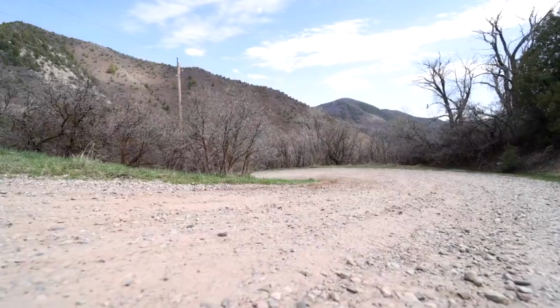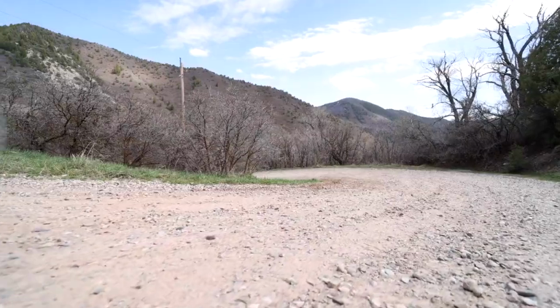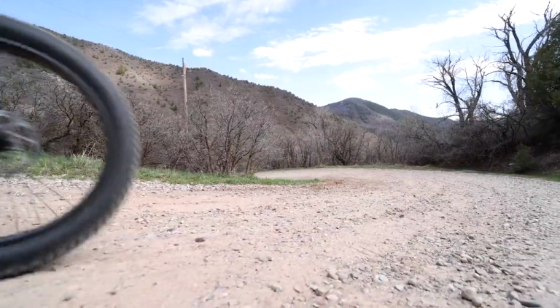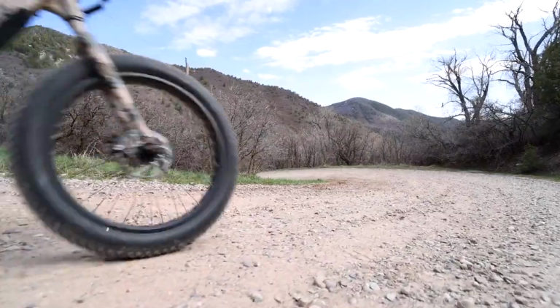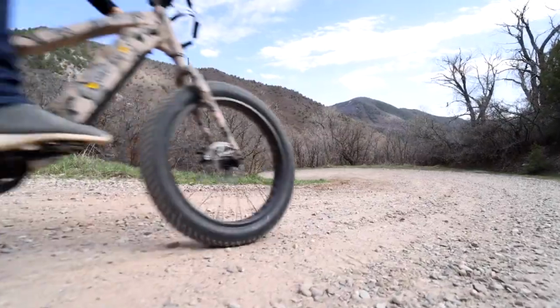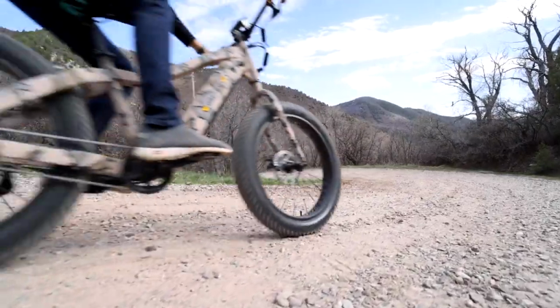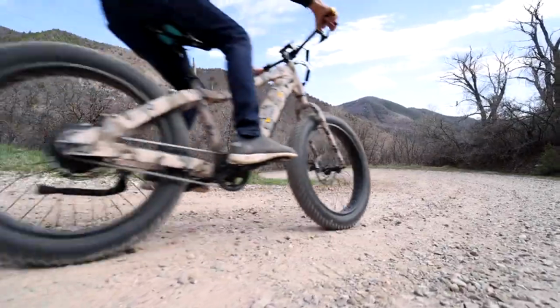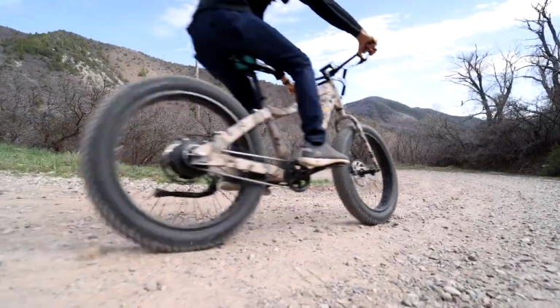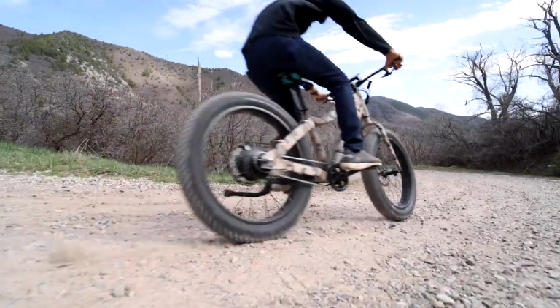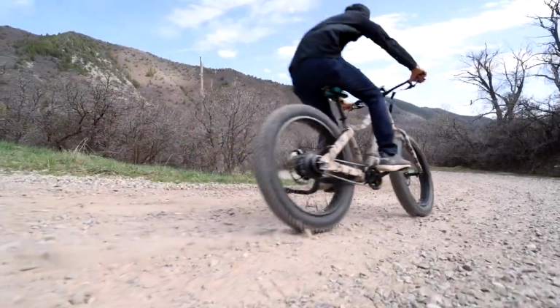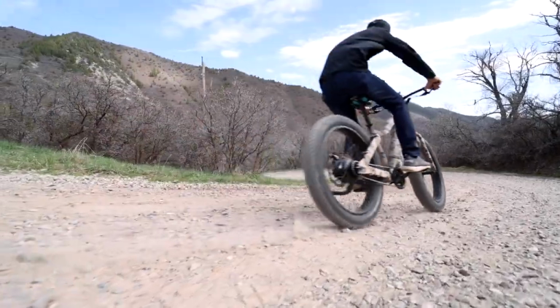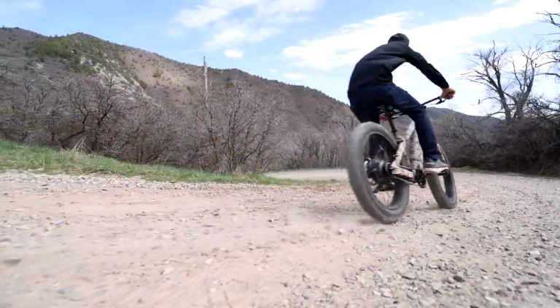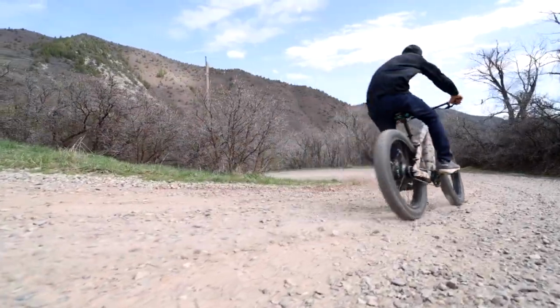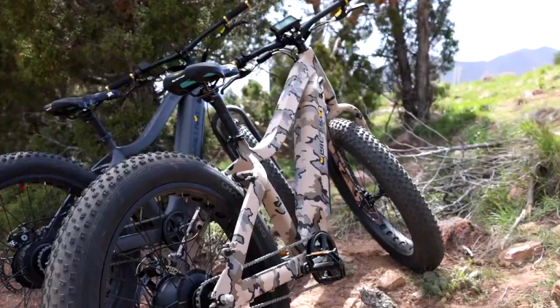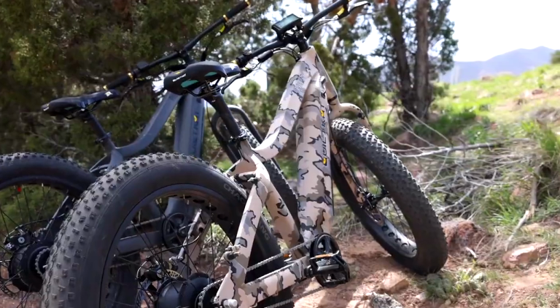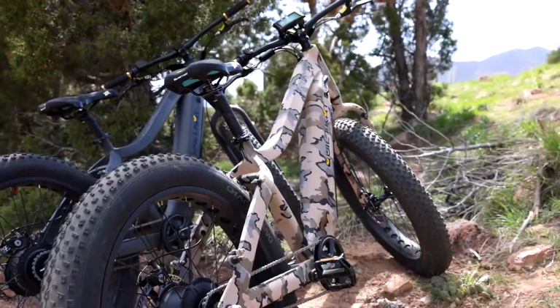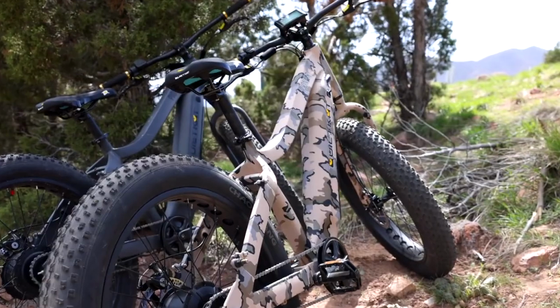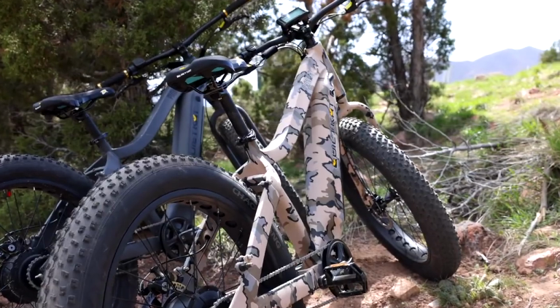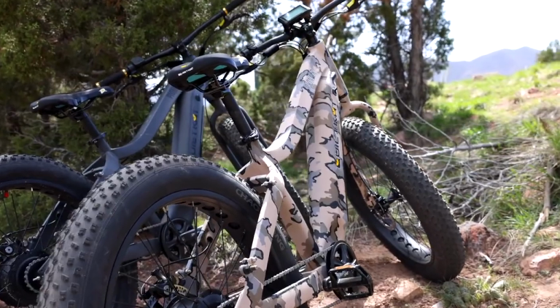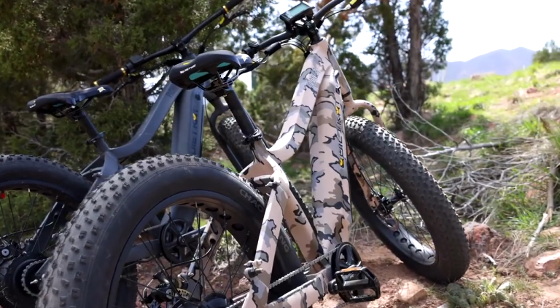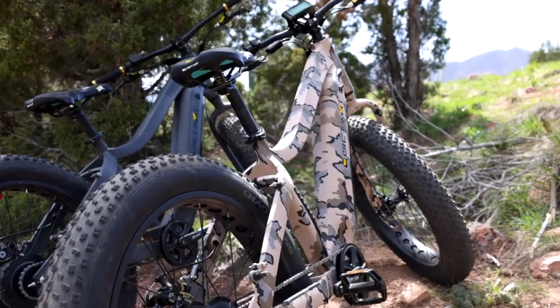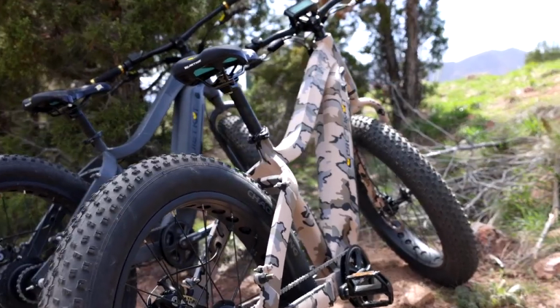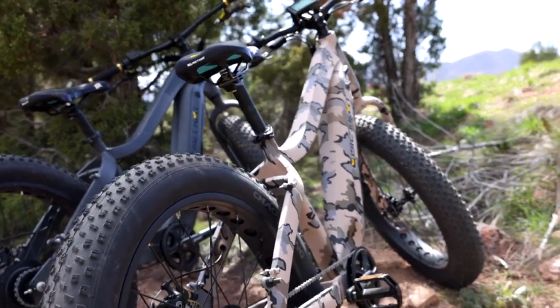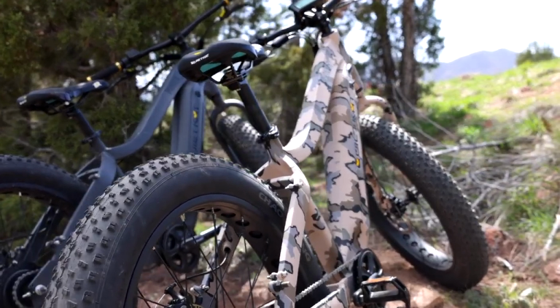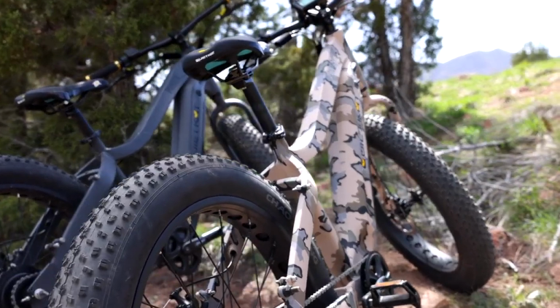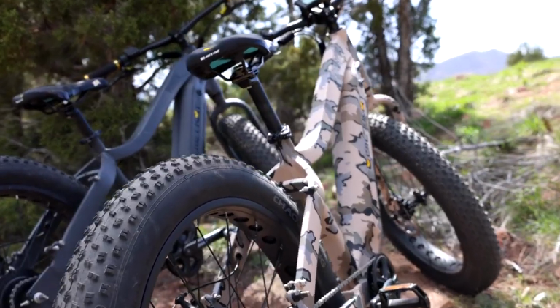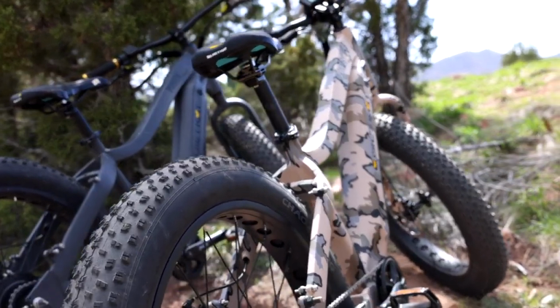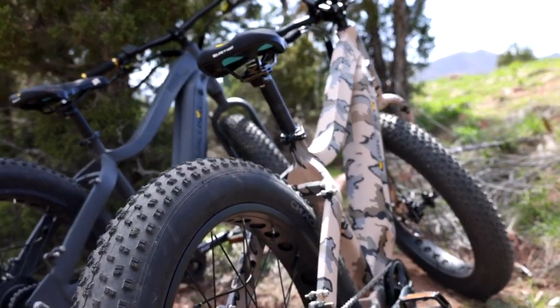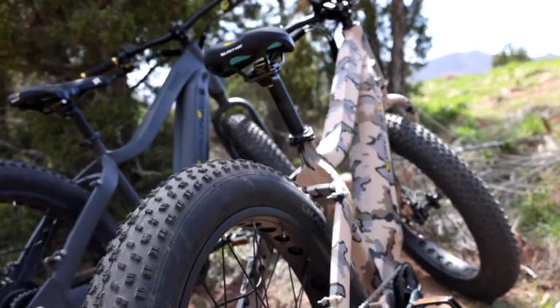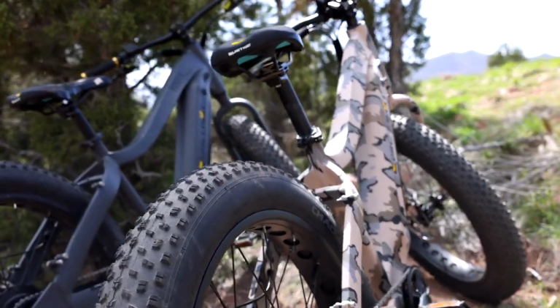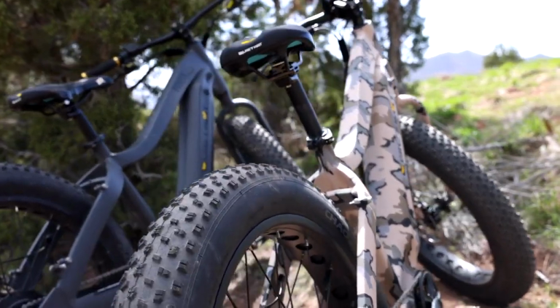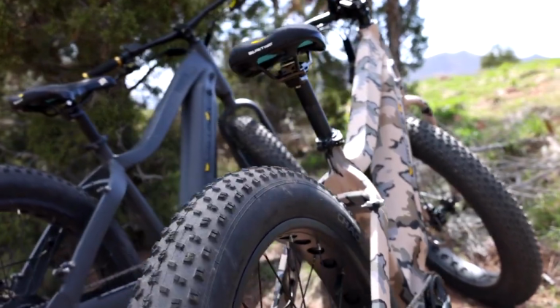Tektro mechanical disc brakes and a rigid fork paired with the four inch wide tires mean you can tackle most aggressive terrain.